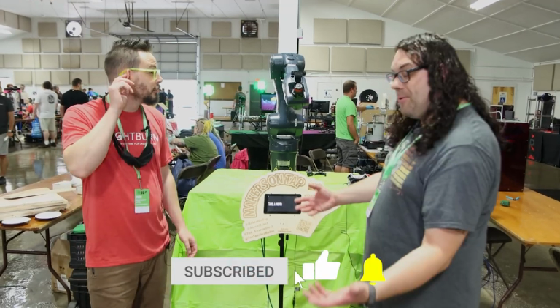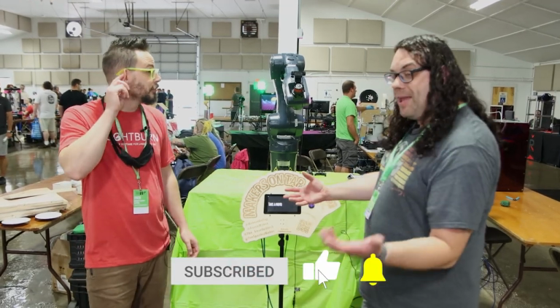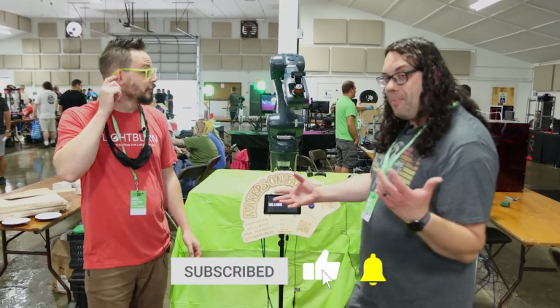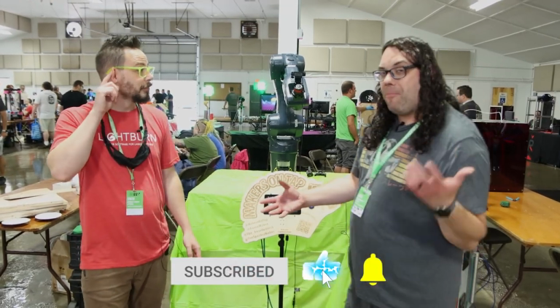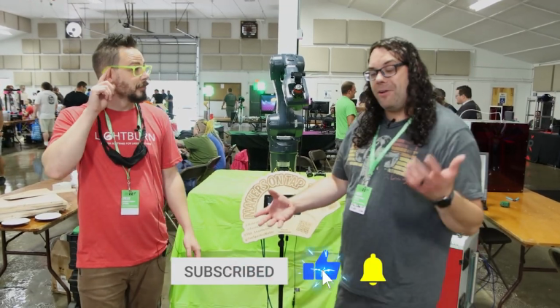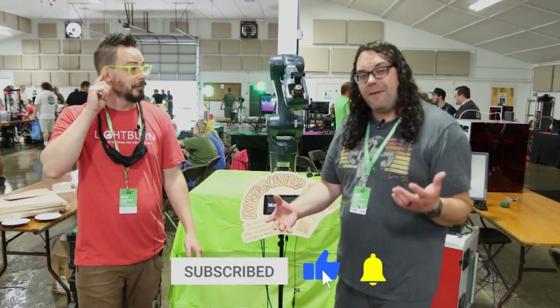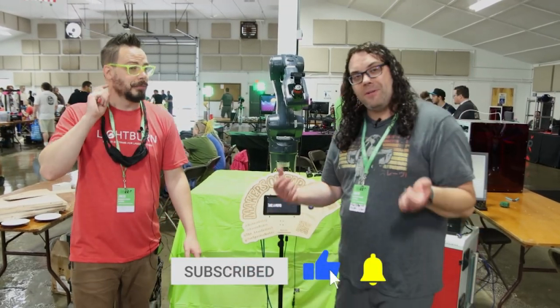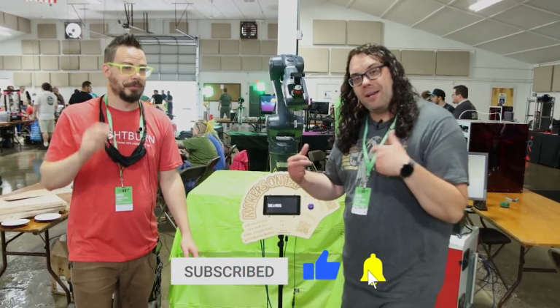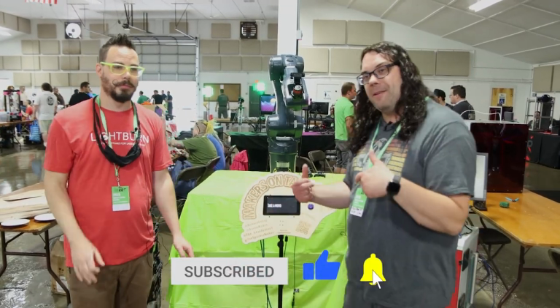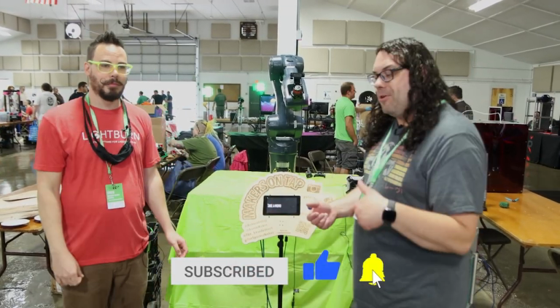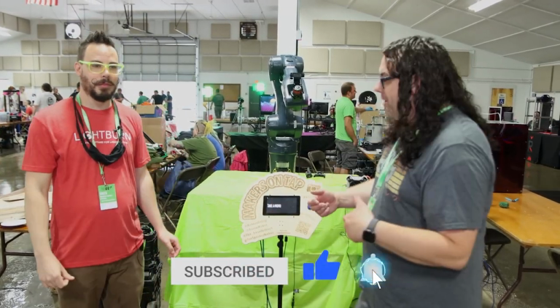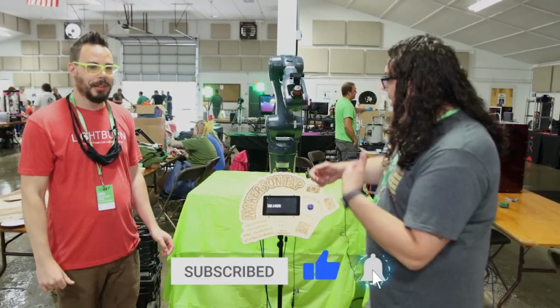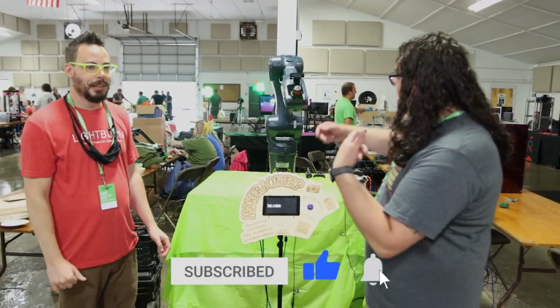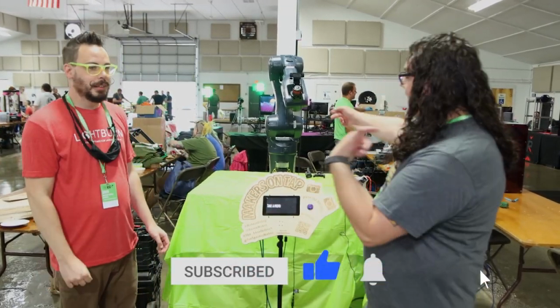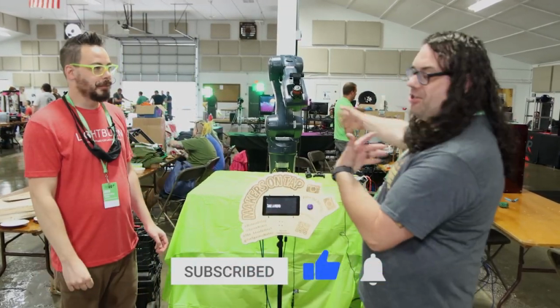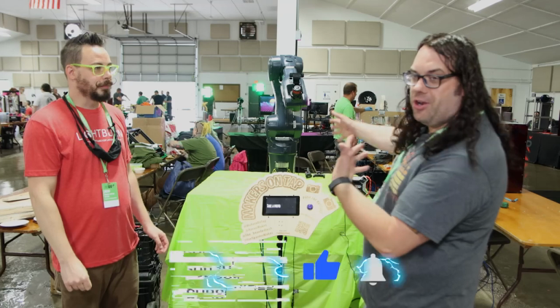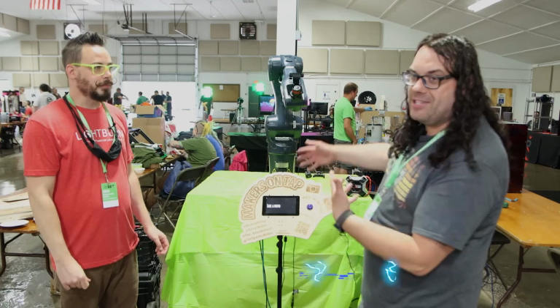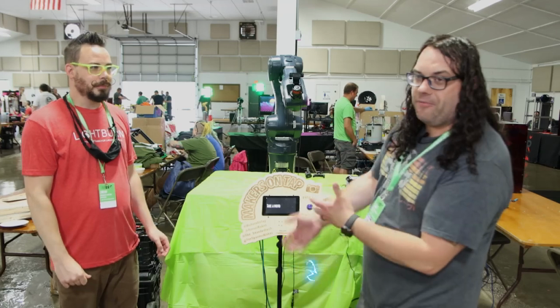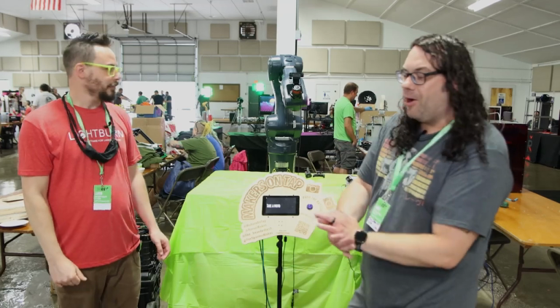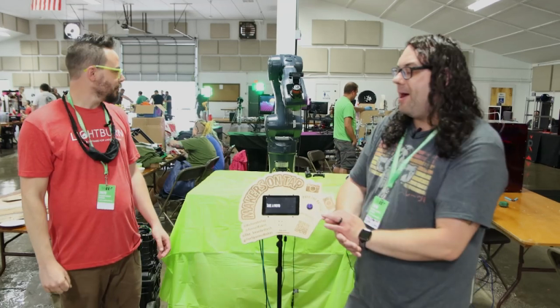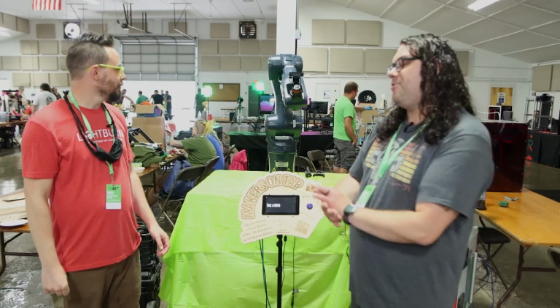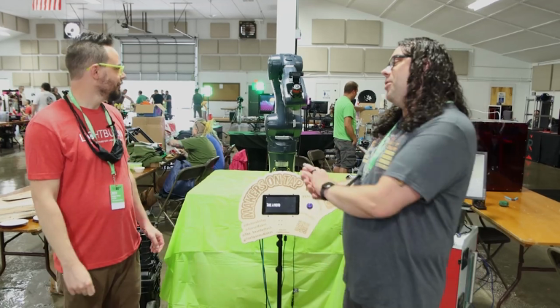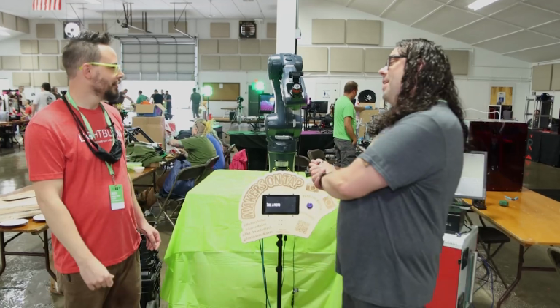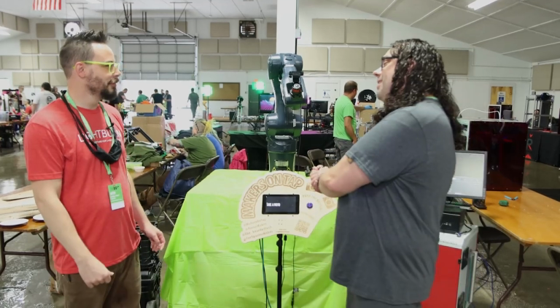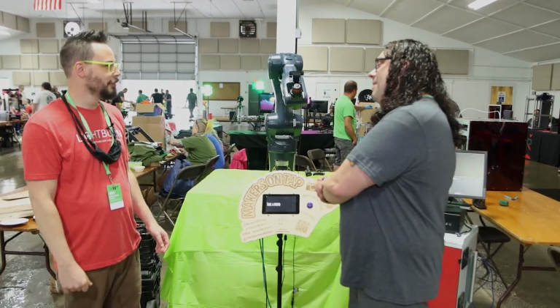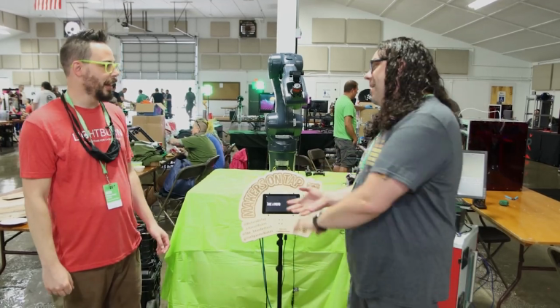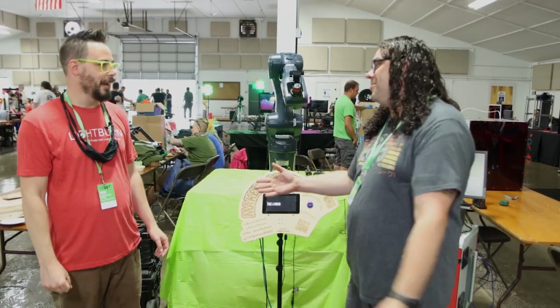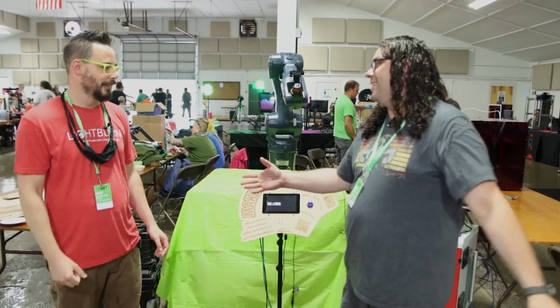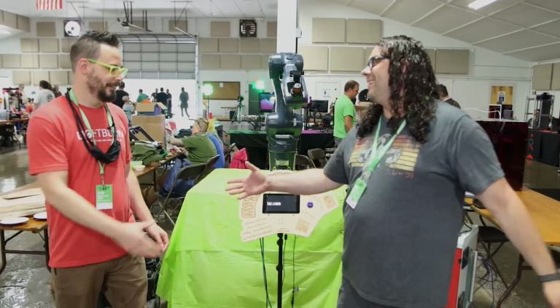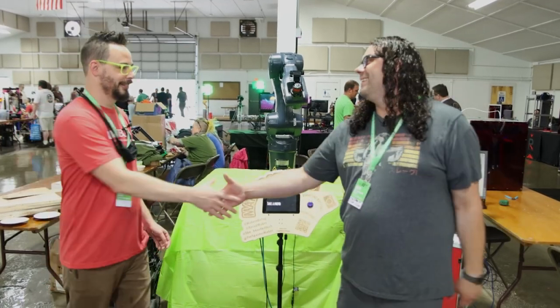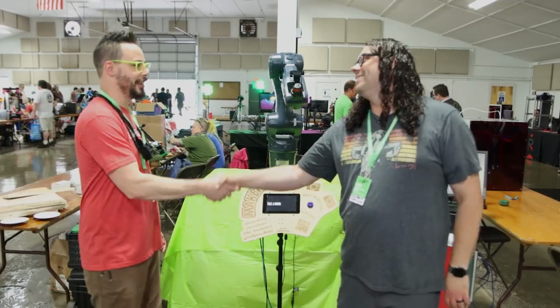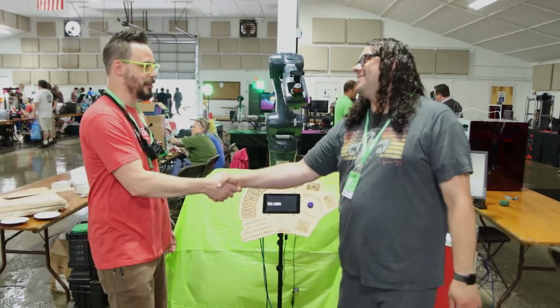We had to pop over here after we talked about the milk crate, because I had to show you the selfie robot. Joe, thanks again, man. I really appreciate it. Thank you.